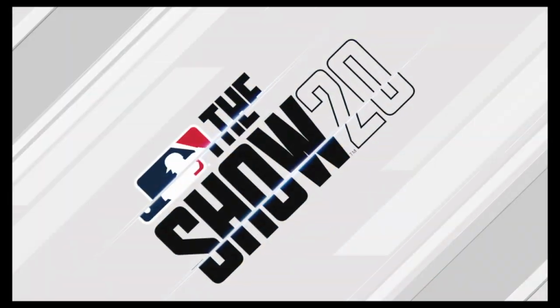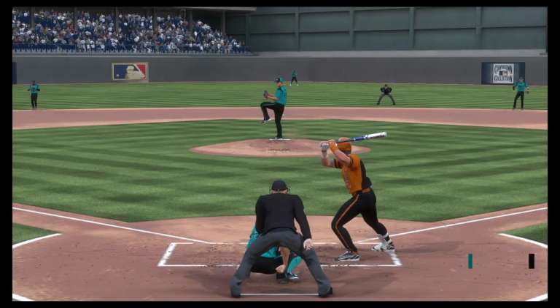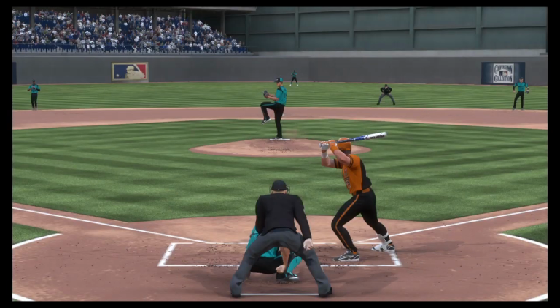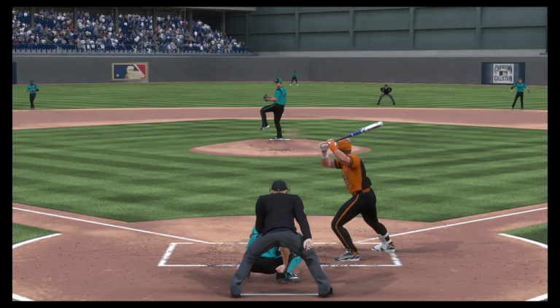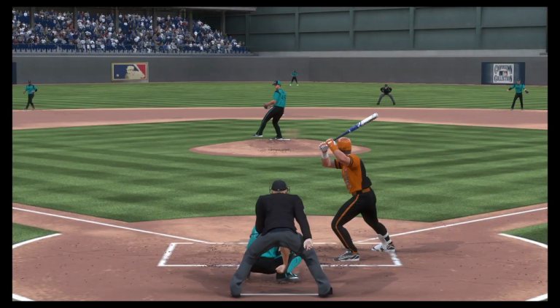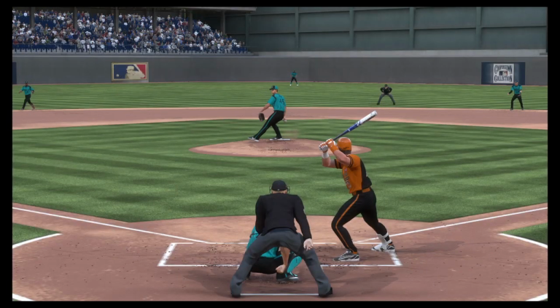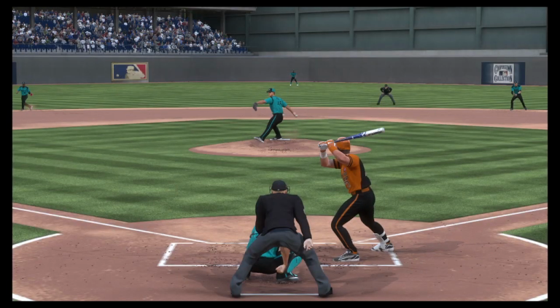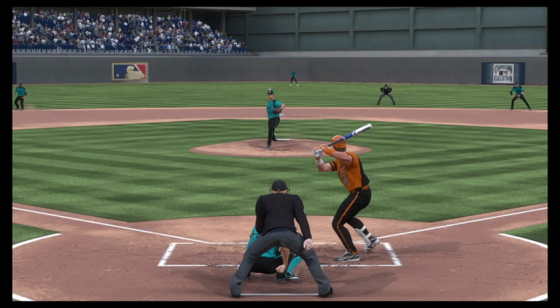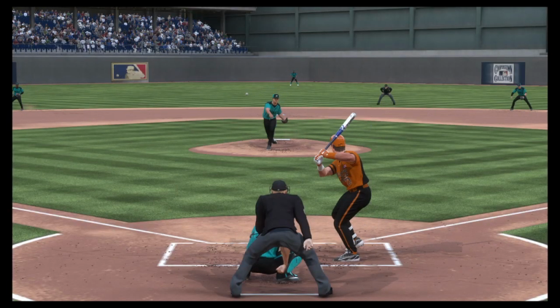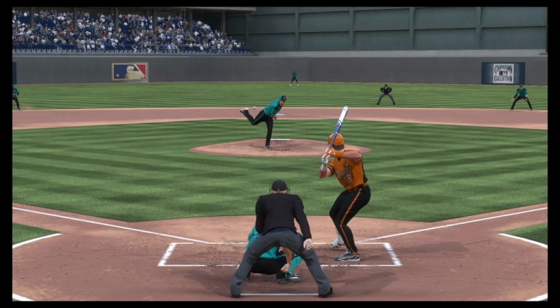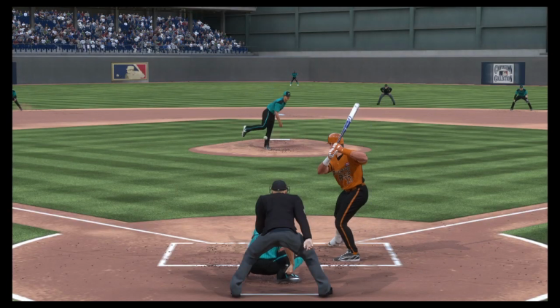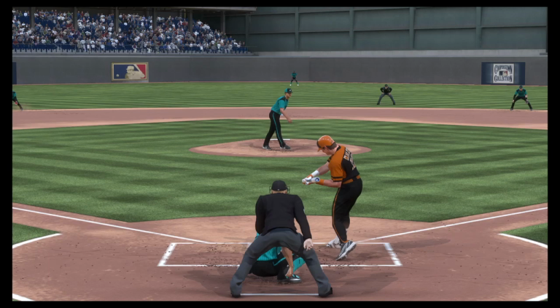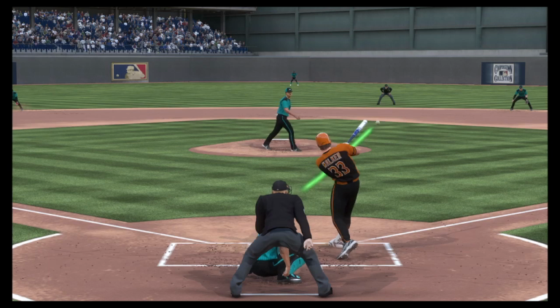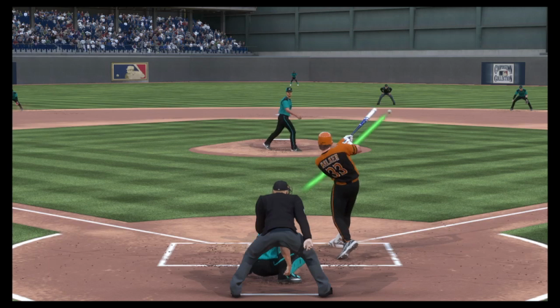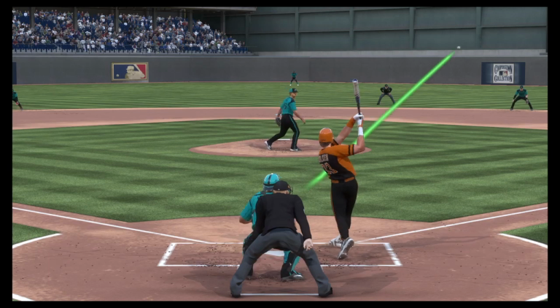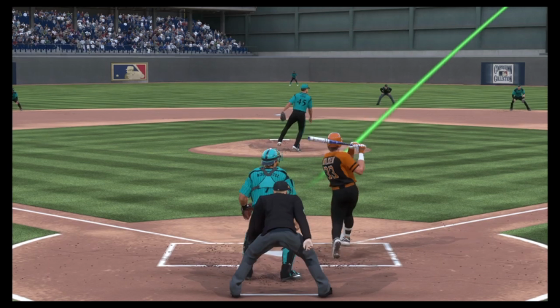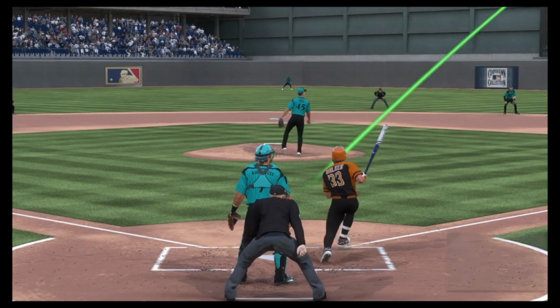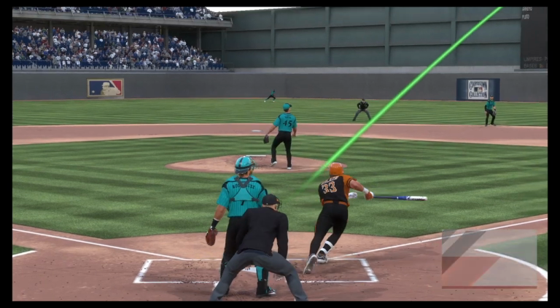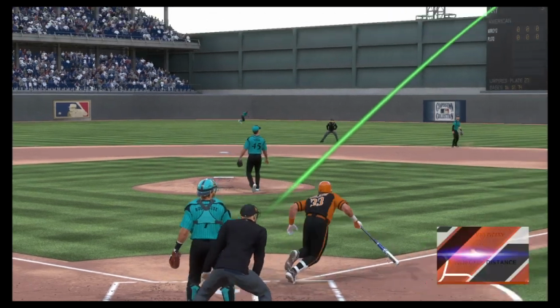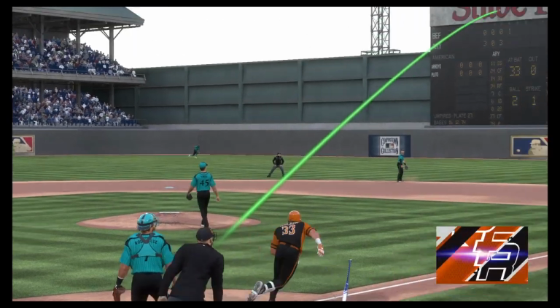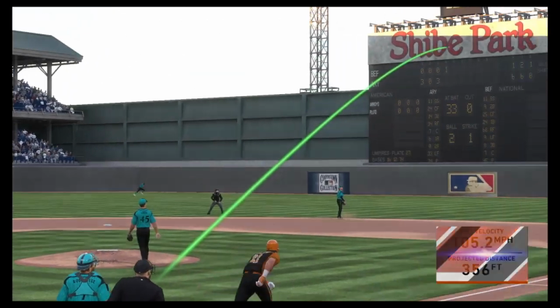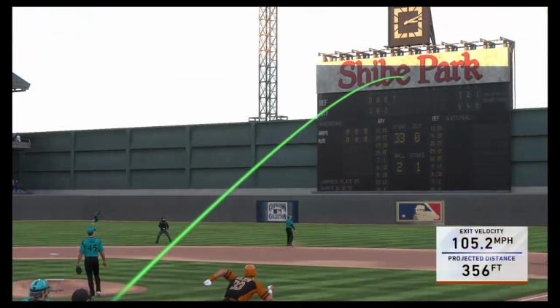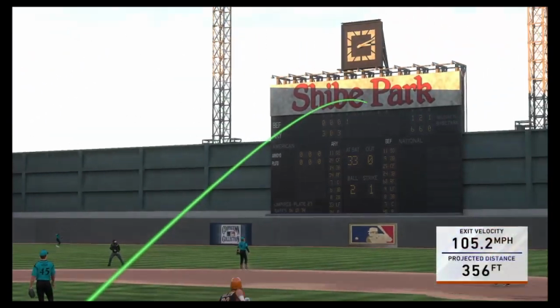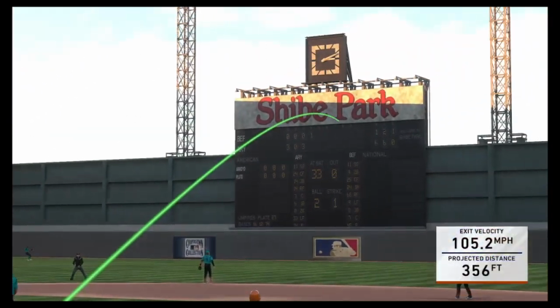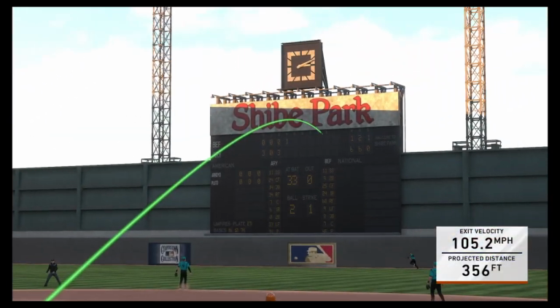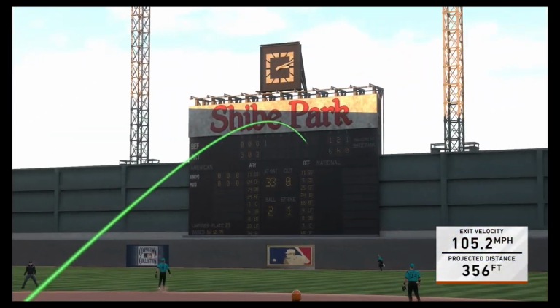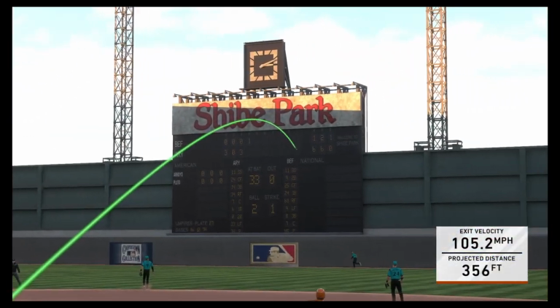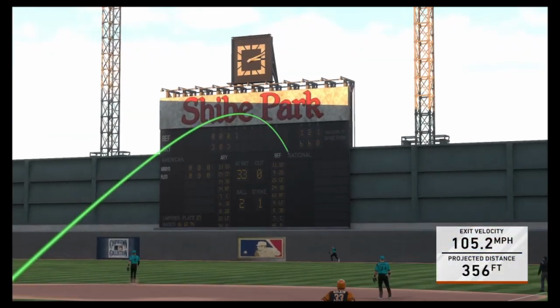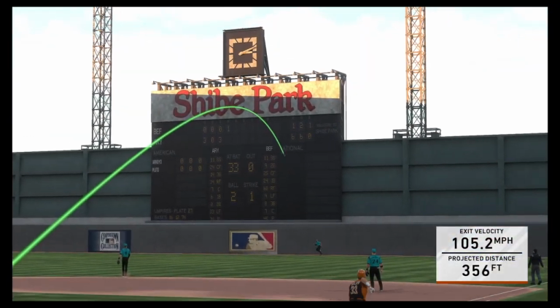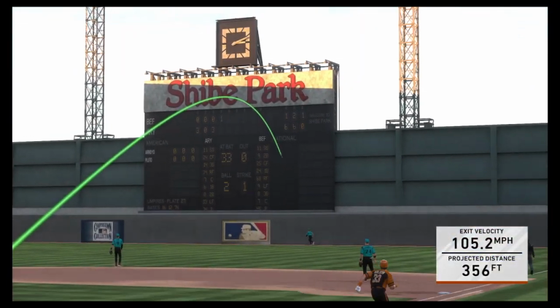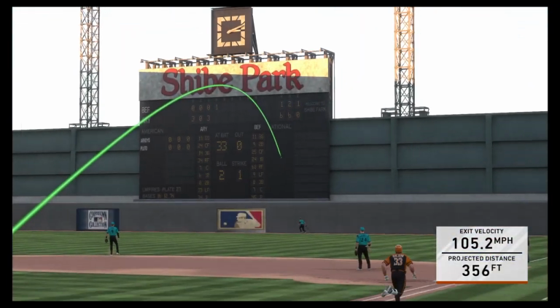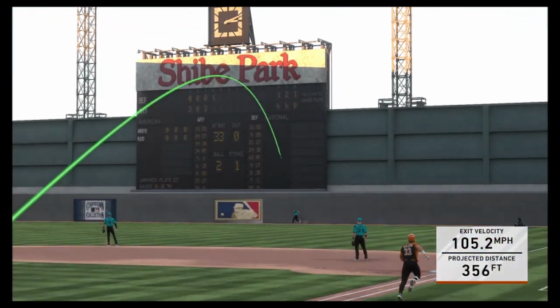Must have been a good batting practice session today for this club — five home runs in one game. You could just see it as the game was going on — those hitters couldn't wait to get to the bat rack. It was like a fight to get into the batter's box.